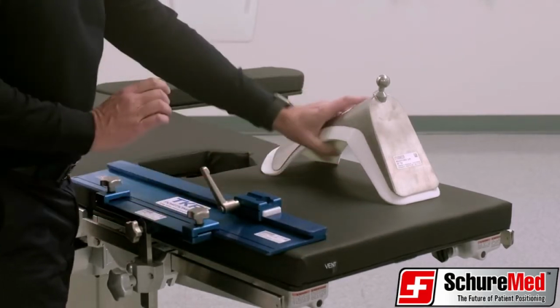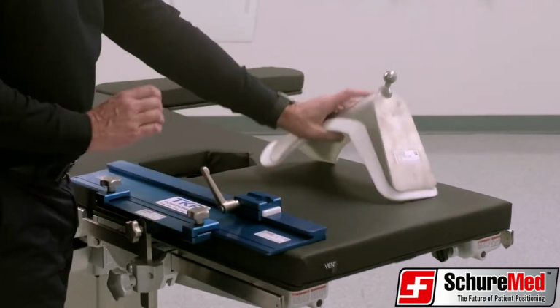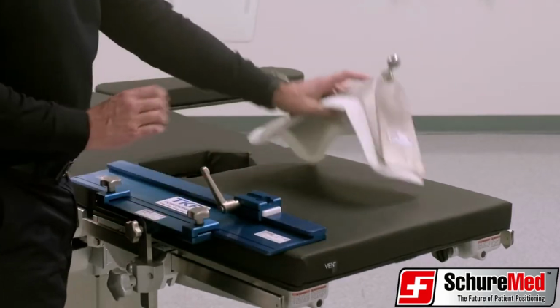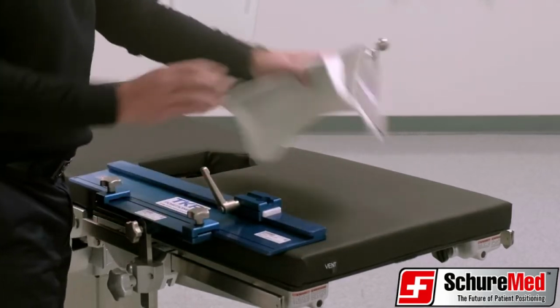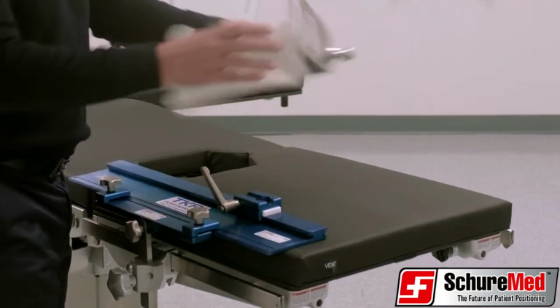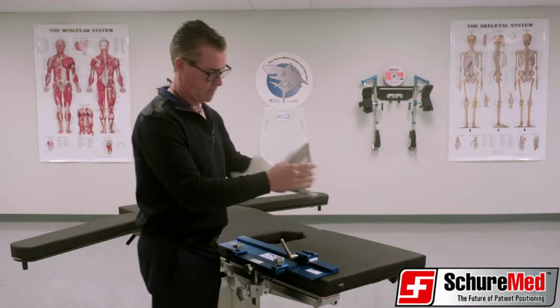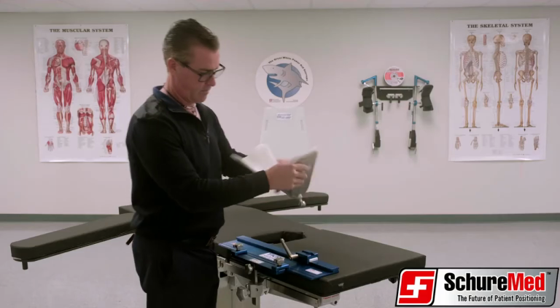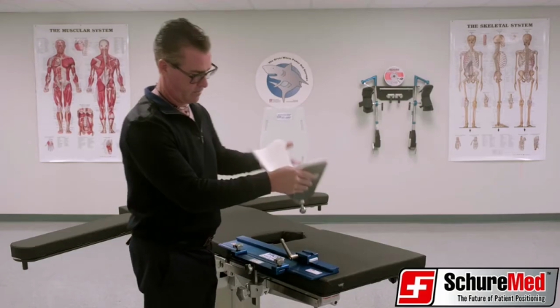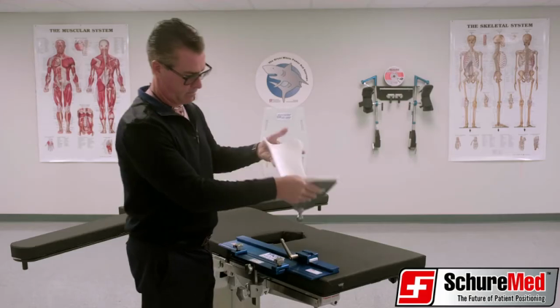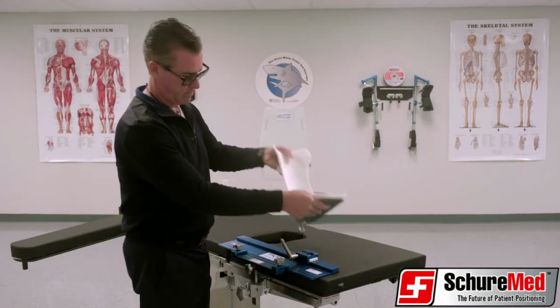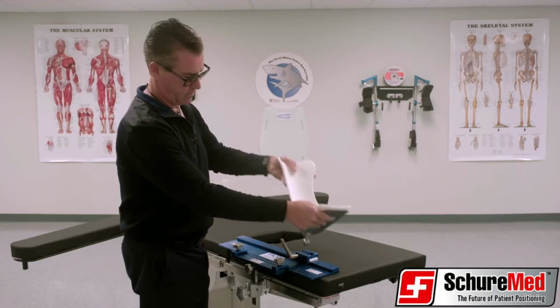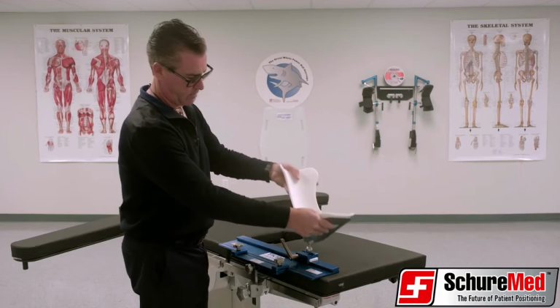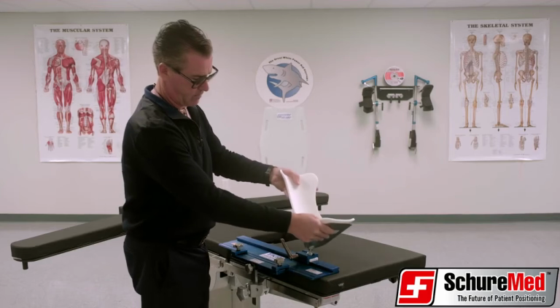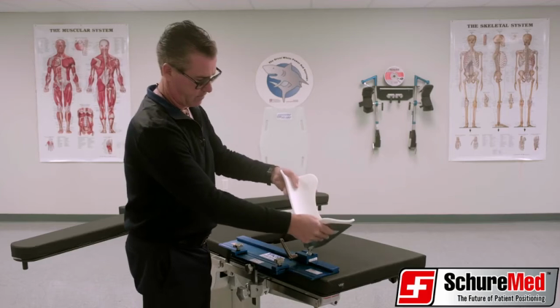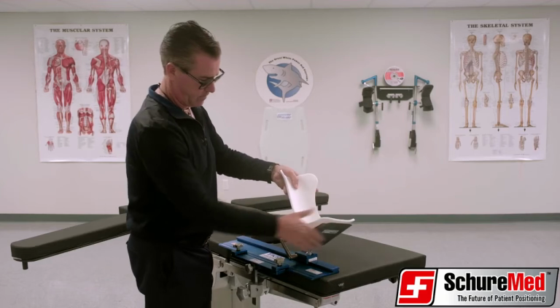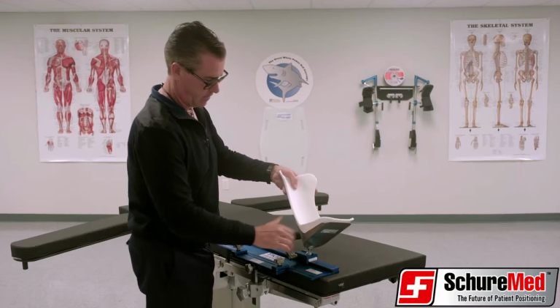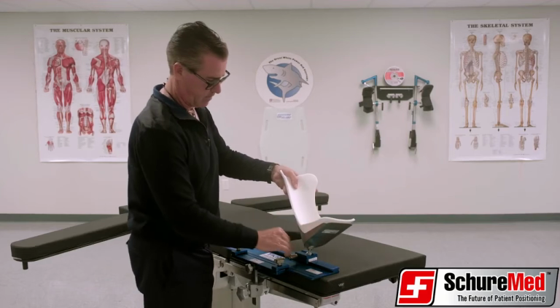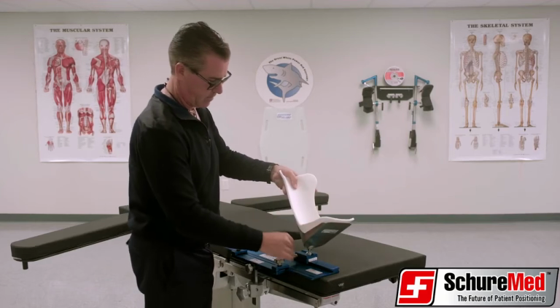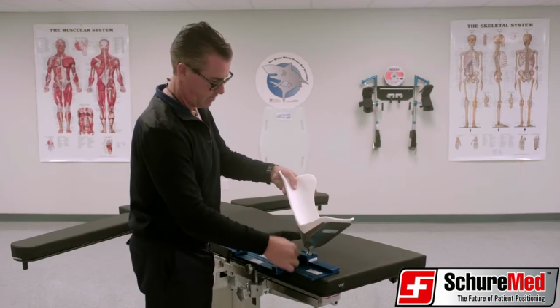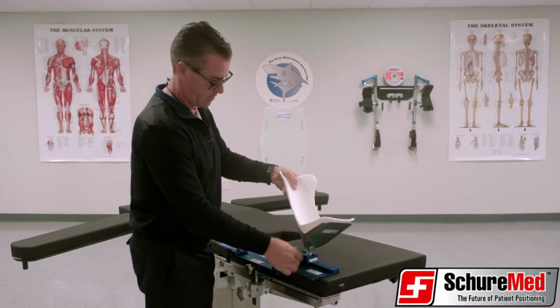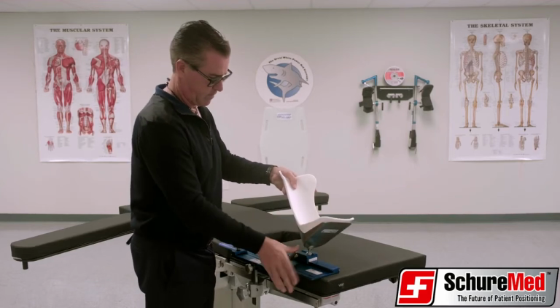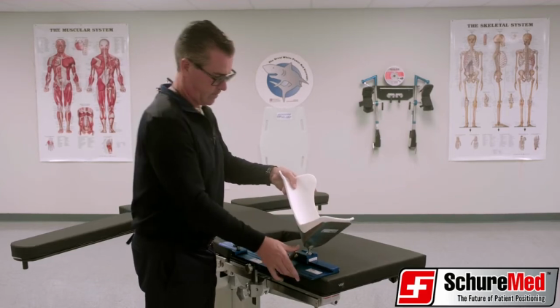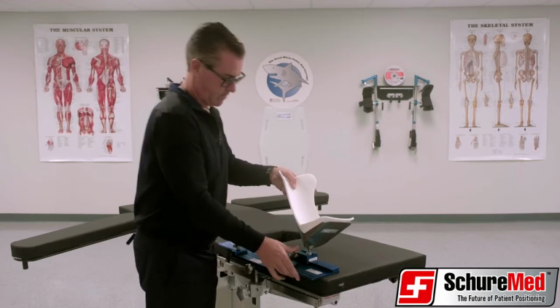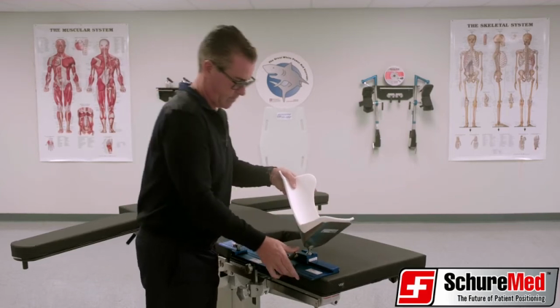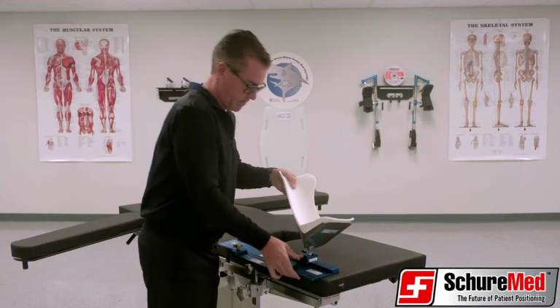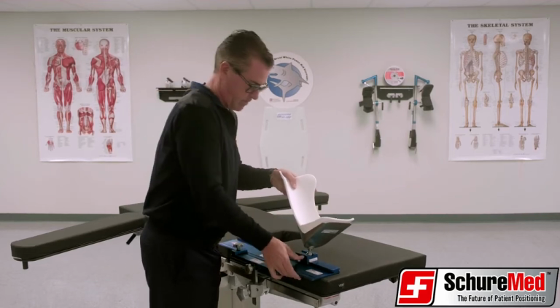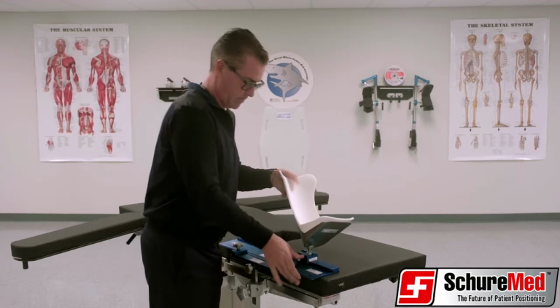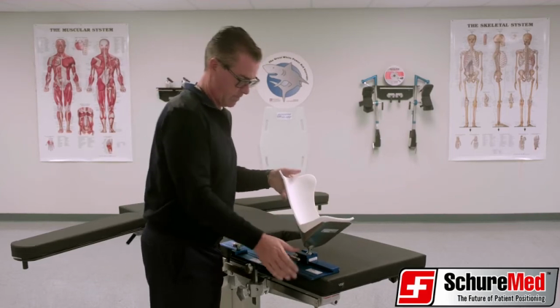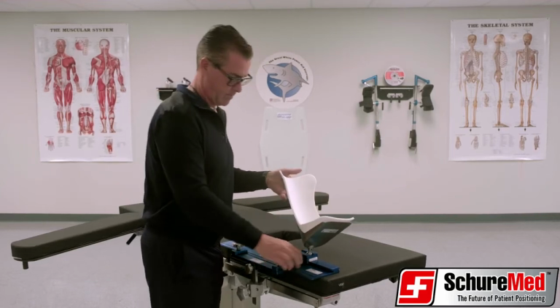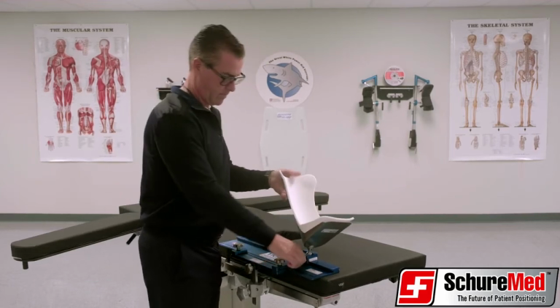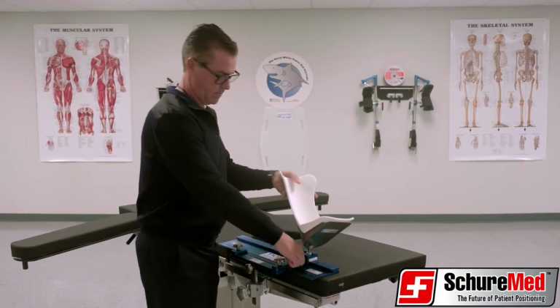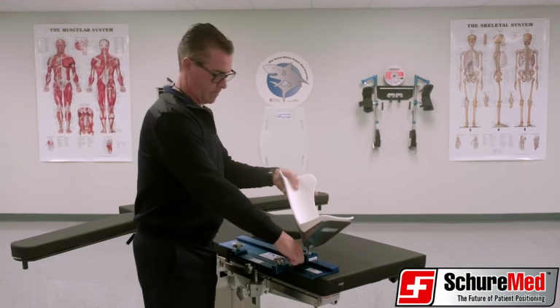Finally, insert the ball of the boot into the adjustable slide block and secure with a locking handle lever.